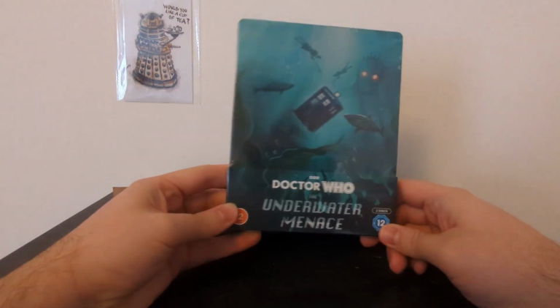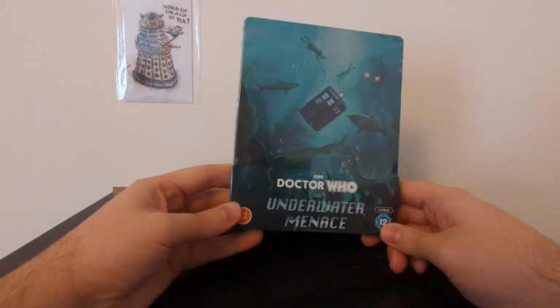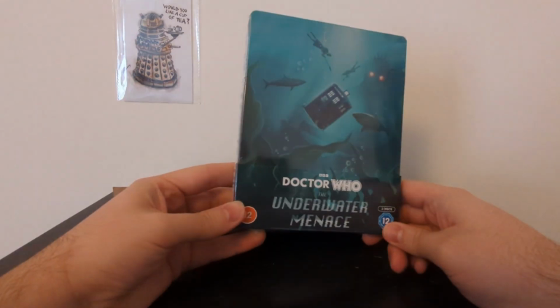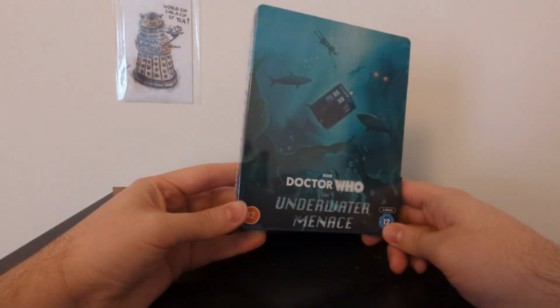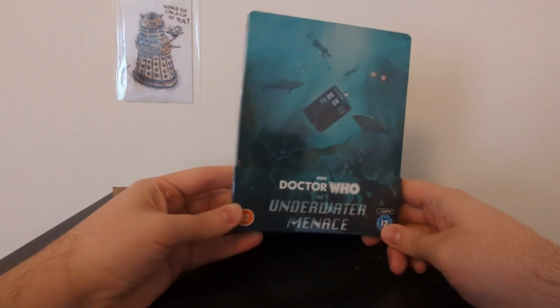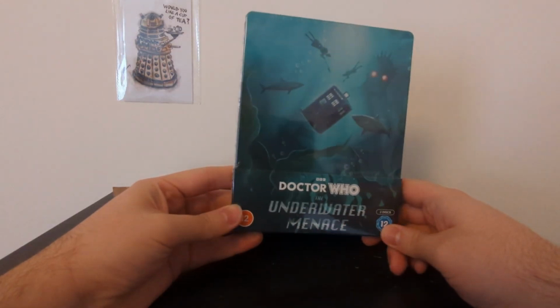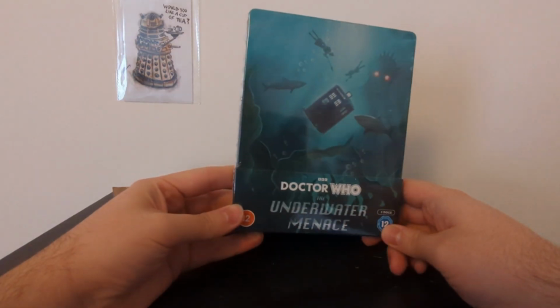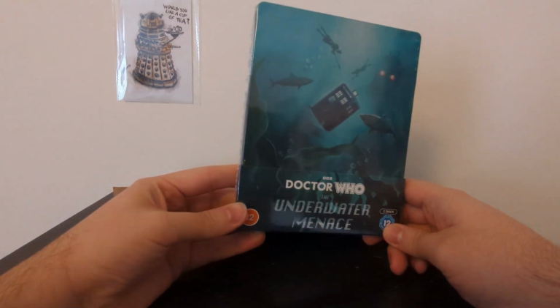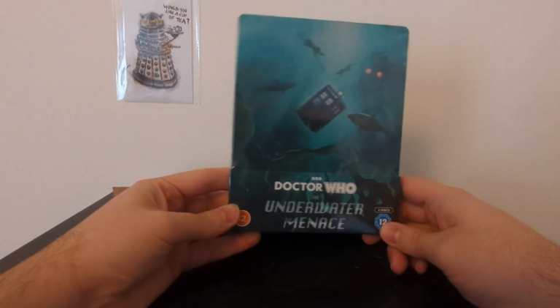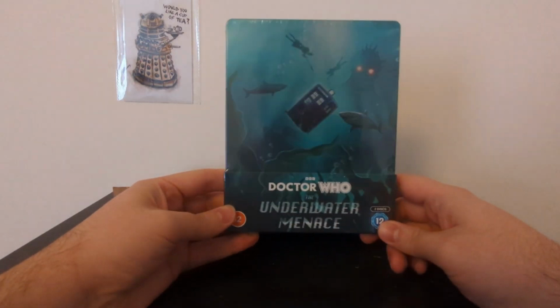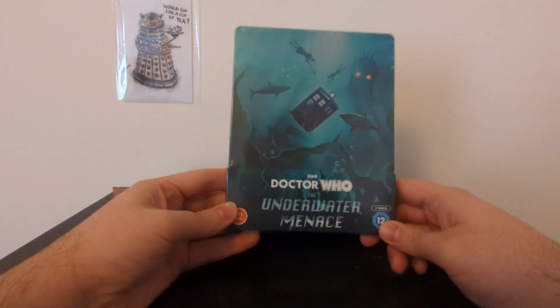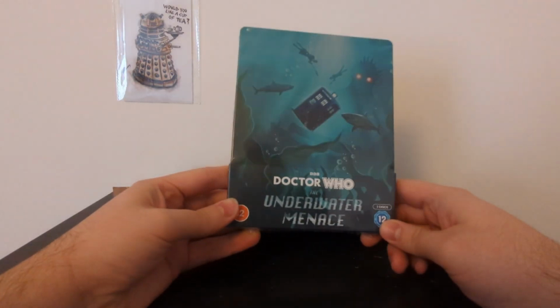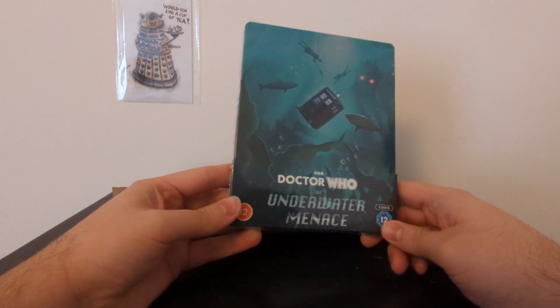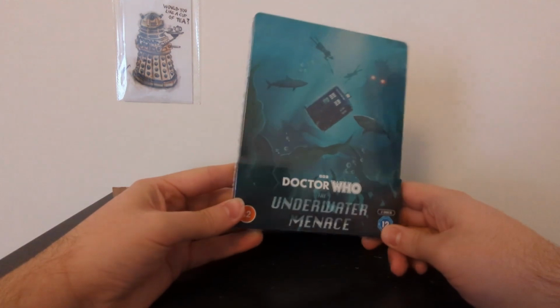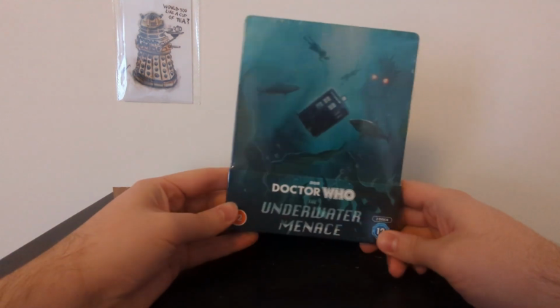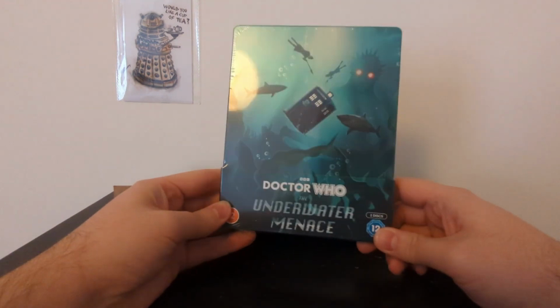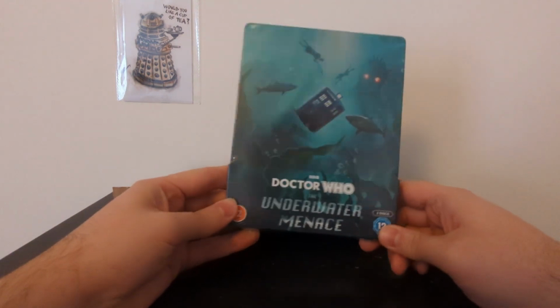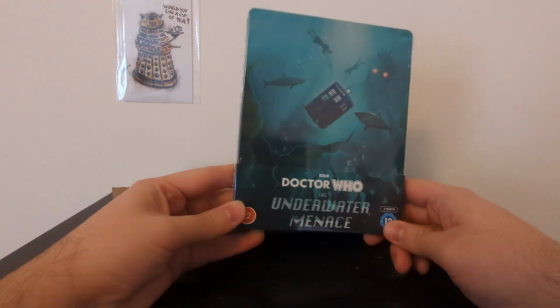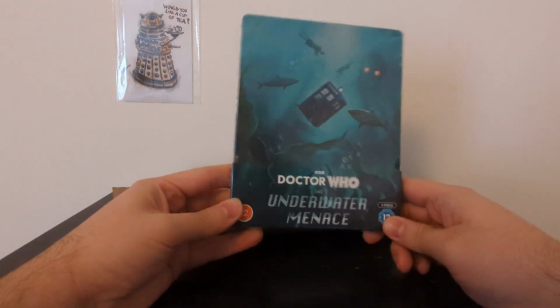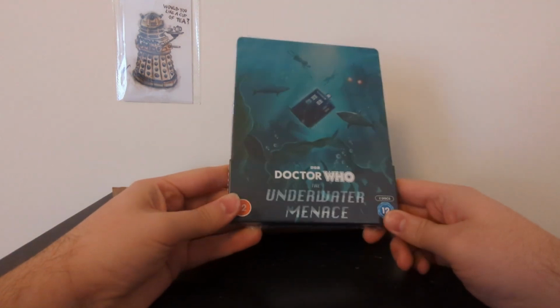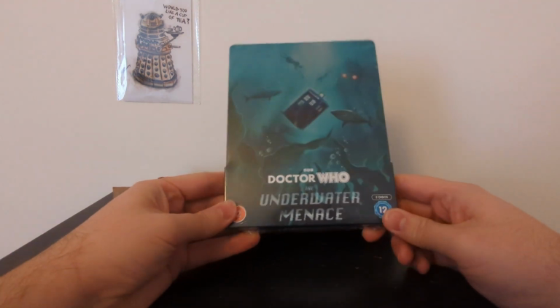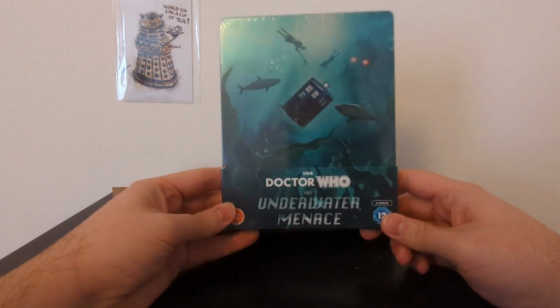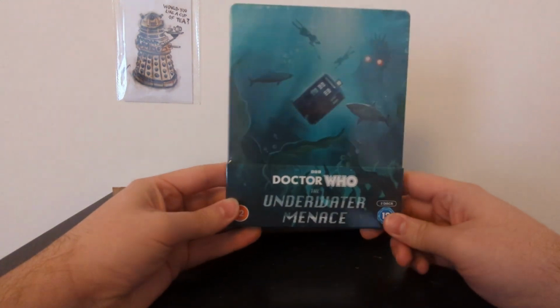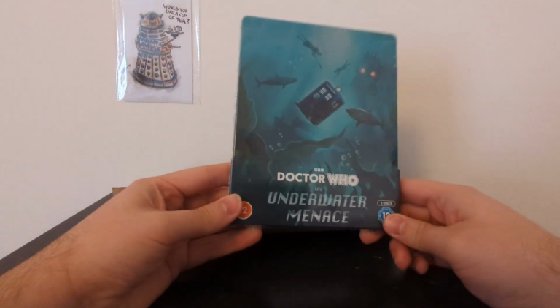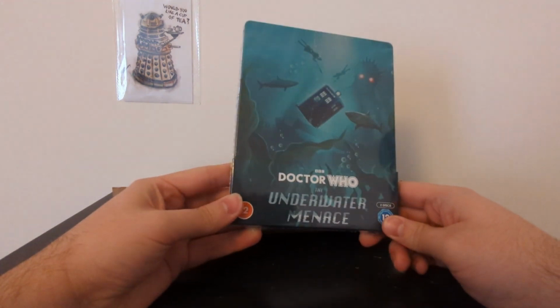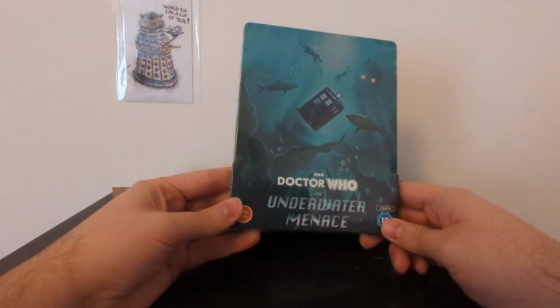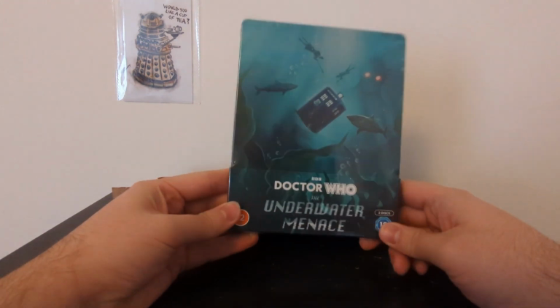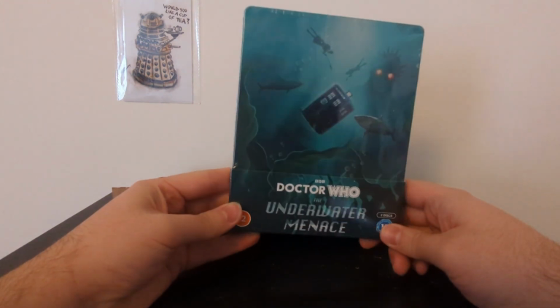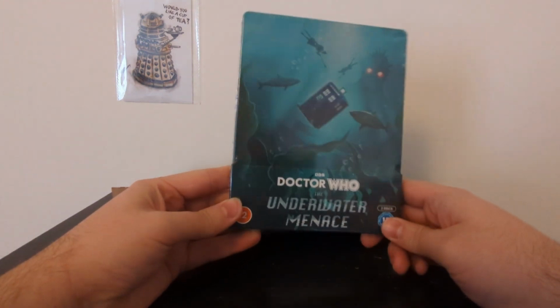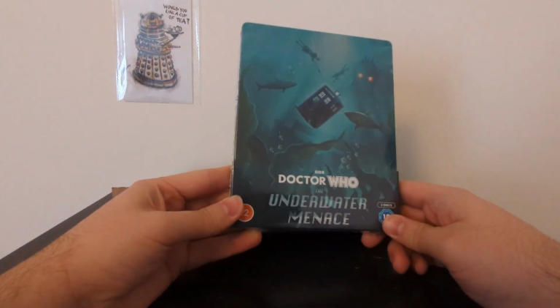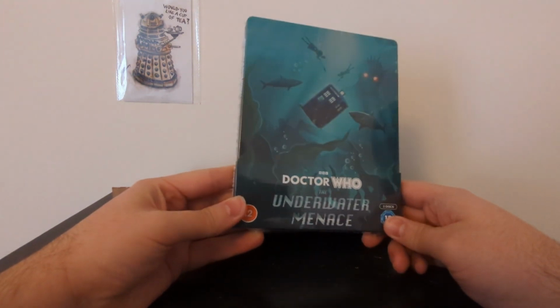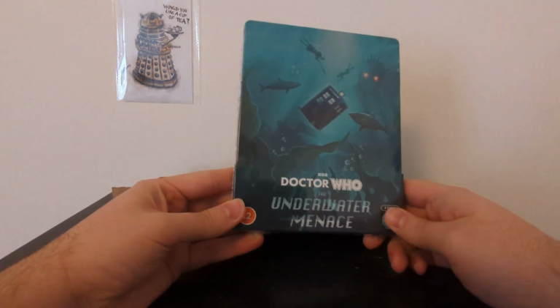And just immediately, this looks like a holo cover. It doesn't quite feel real, but I mean that in a really cool way. This looks great.